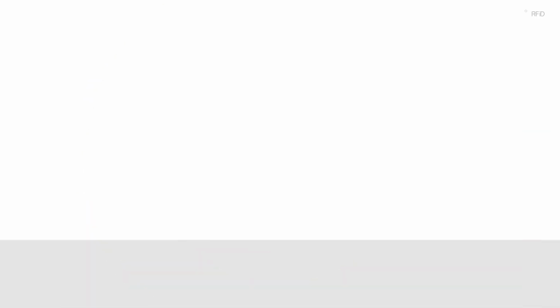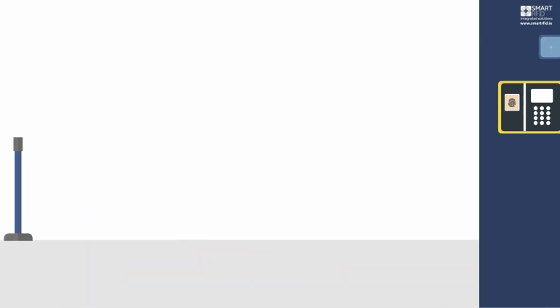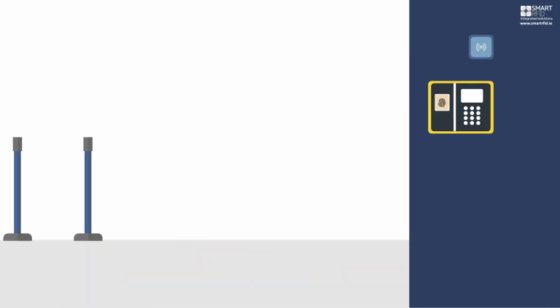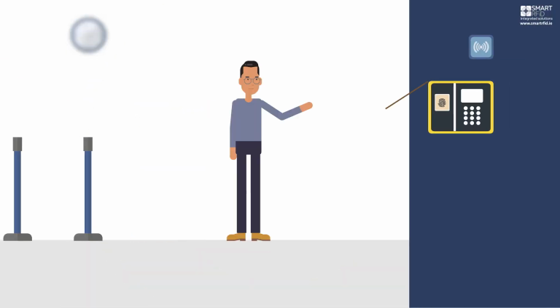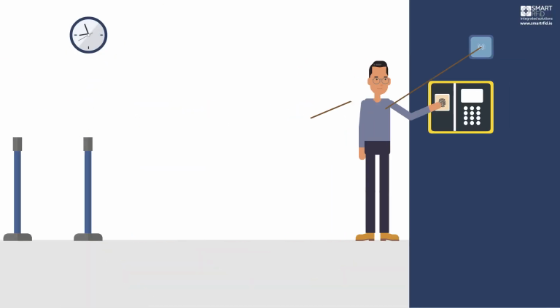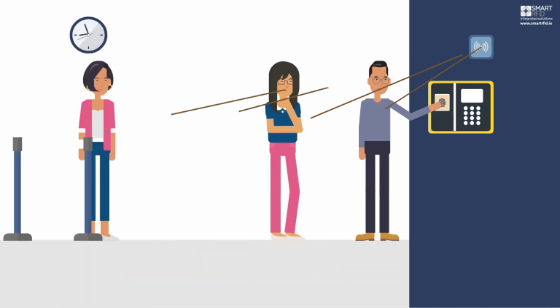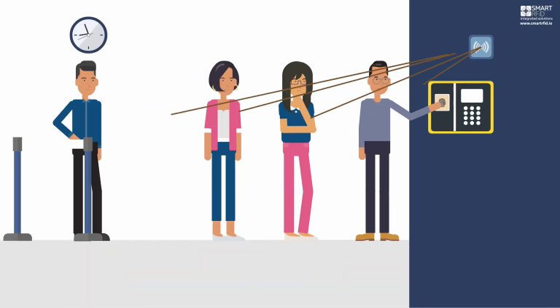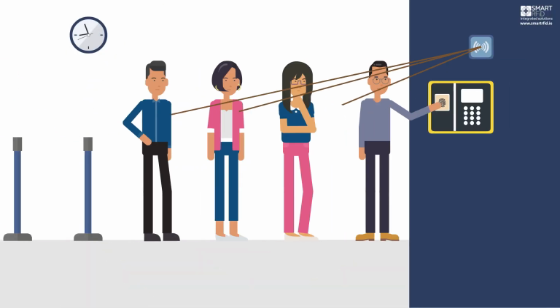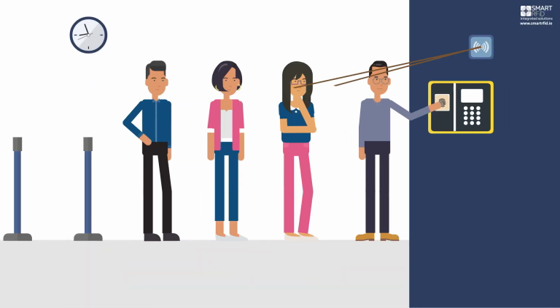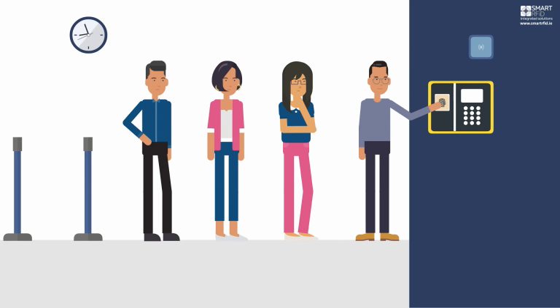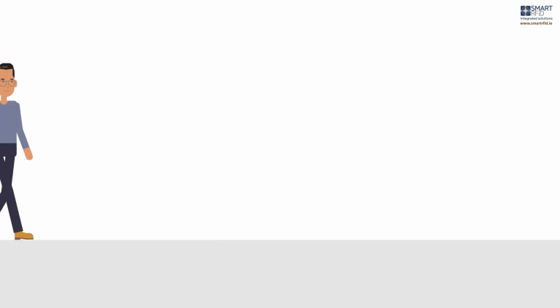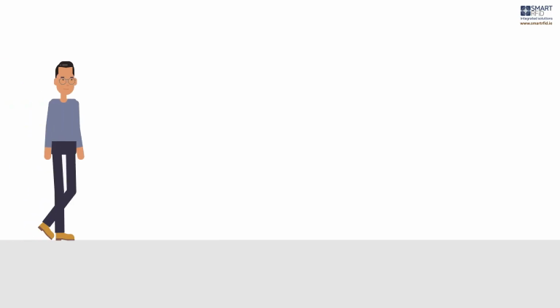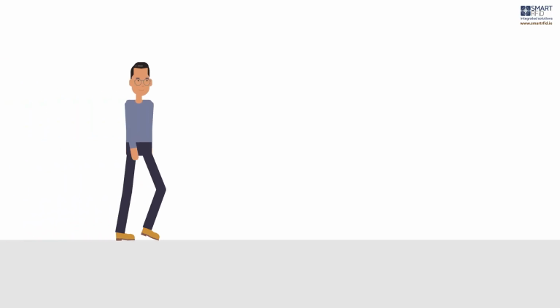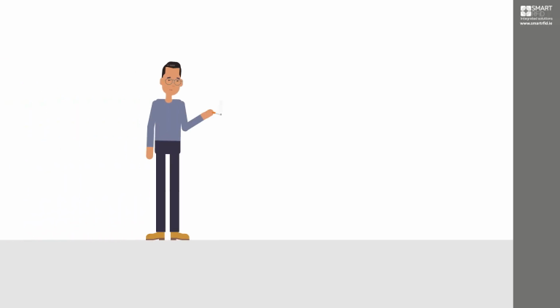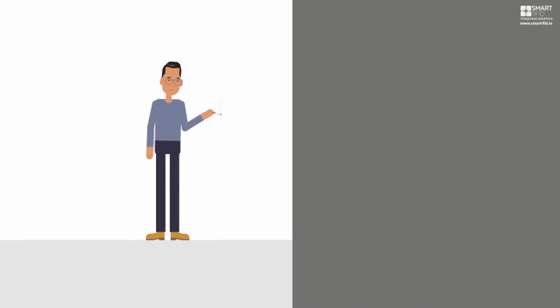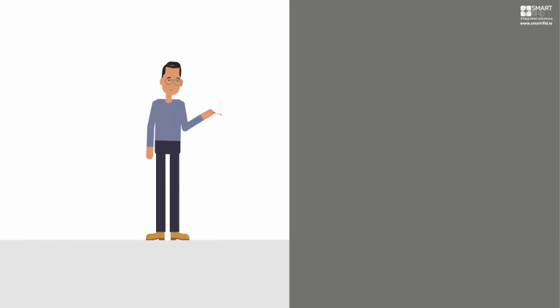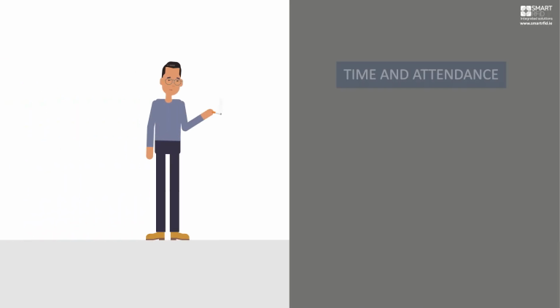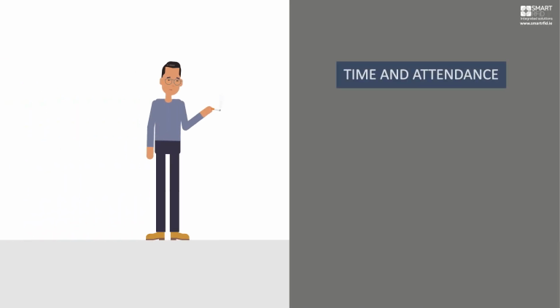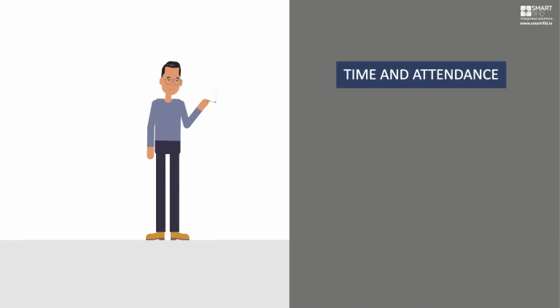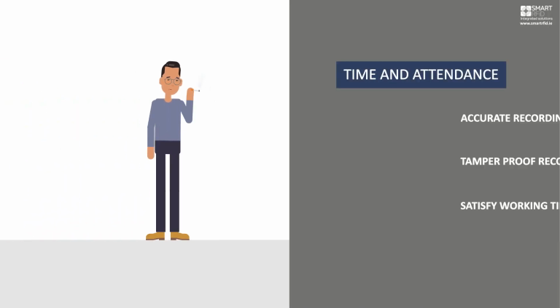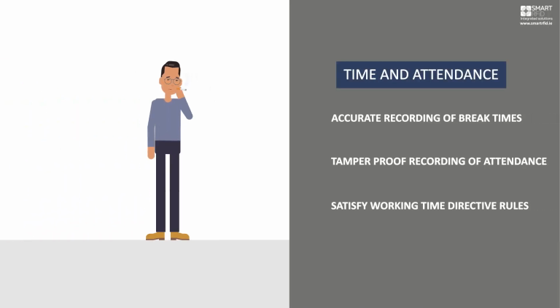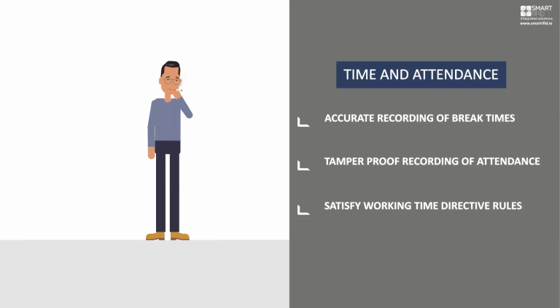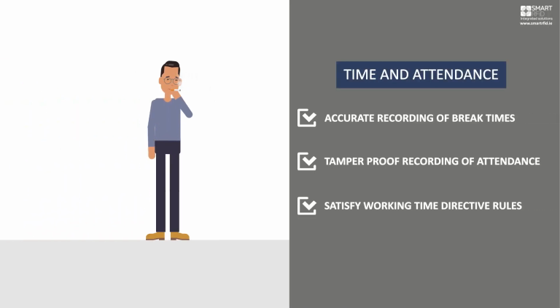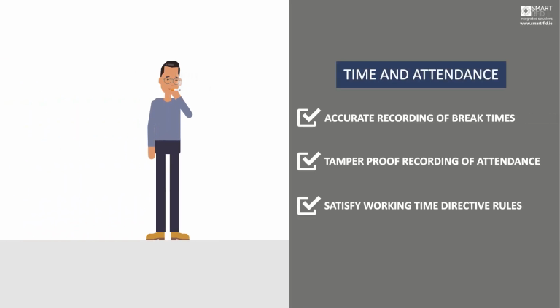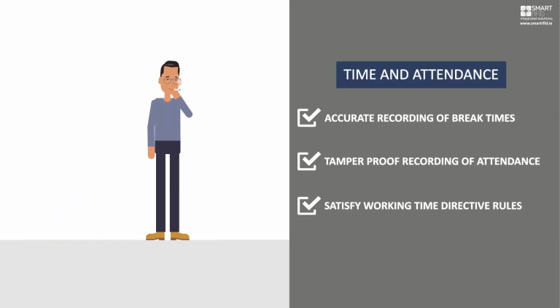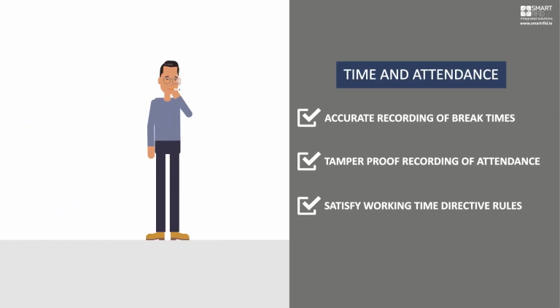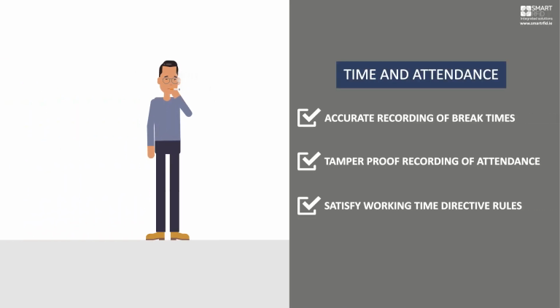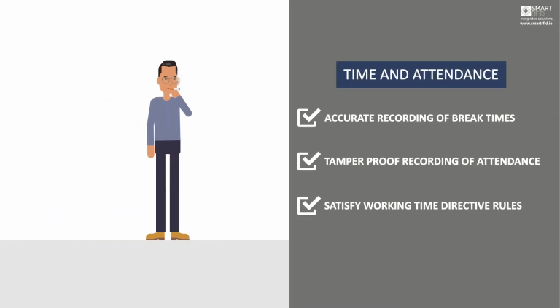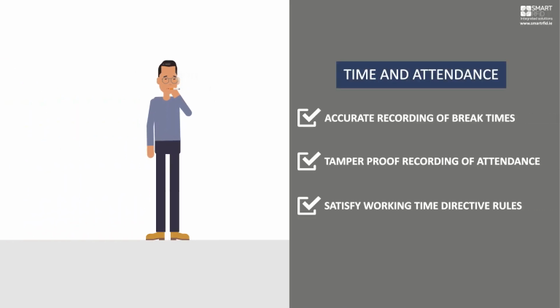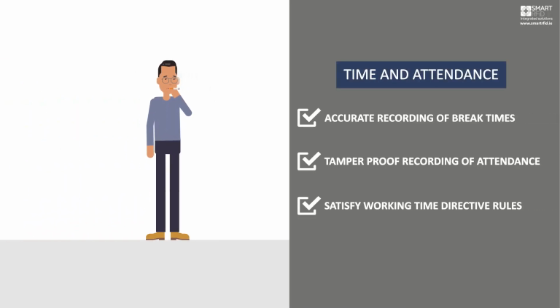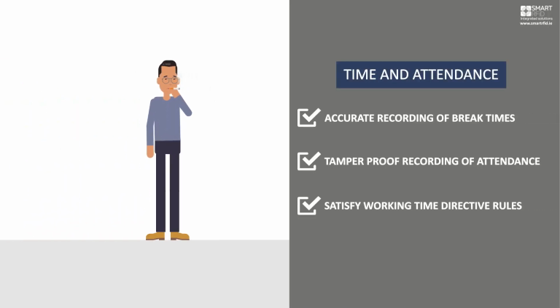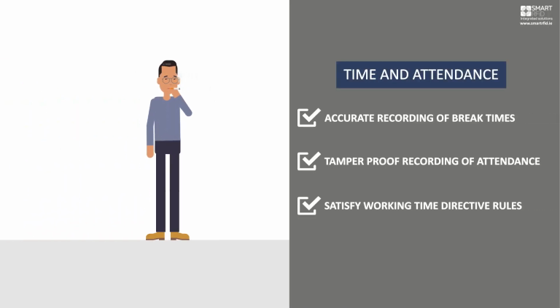Time and attendance. No need to interact with a reader. Arrivals and departures automatically recorded.